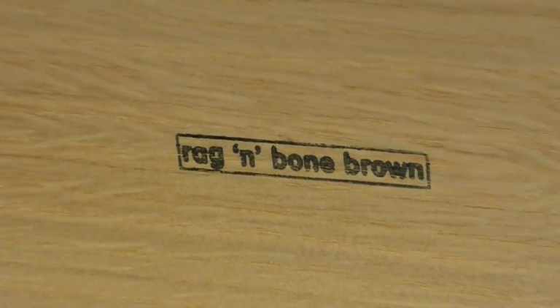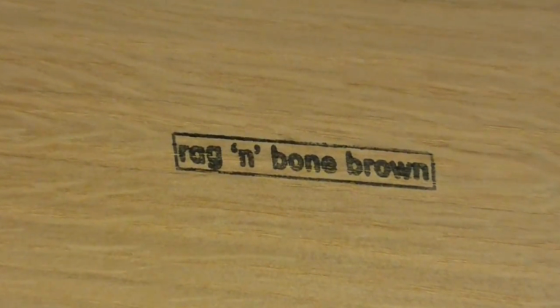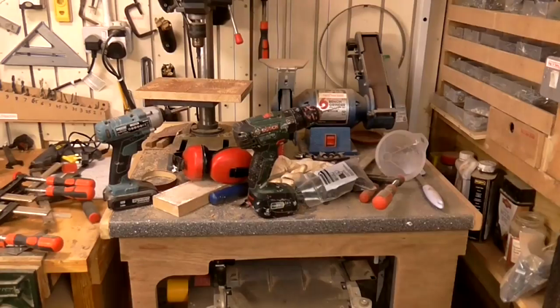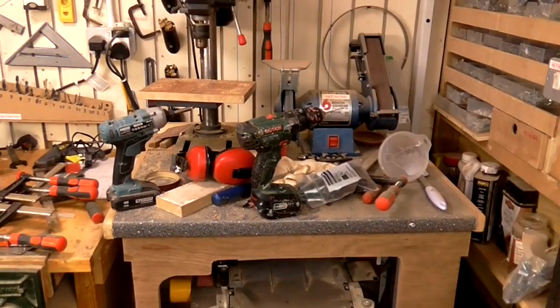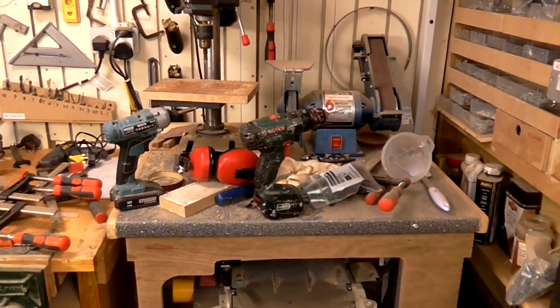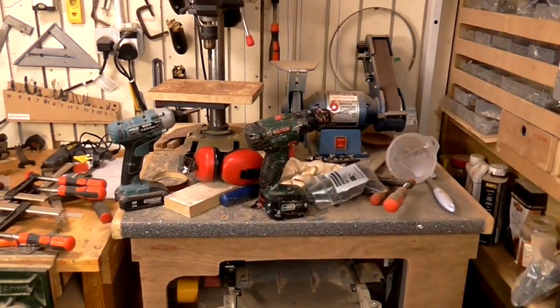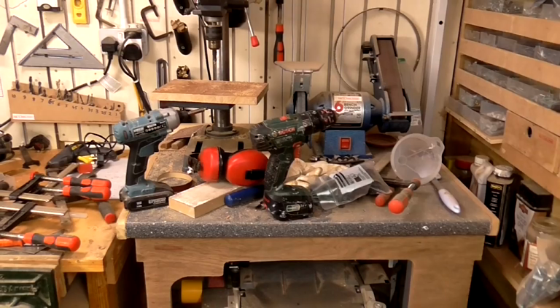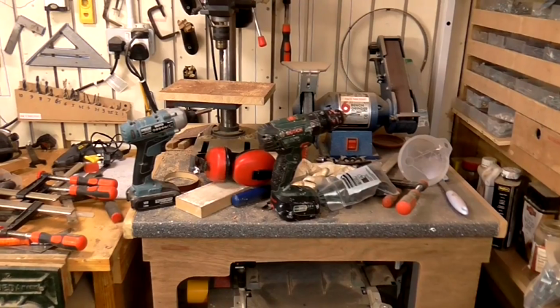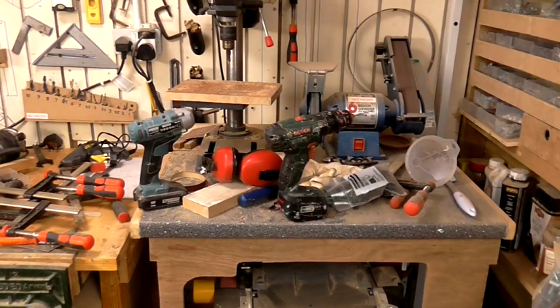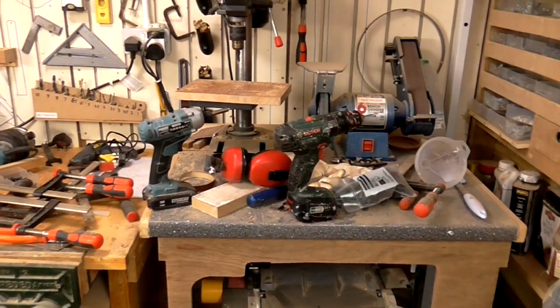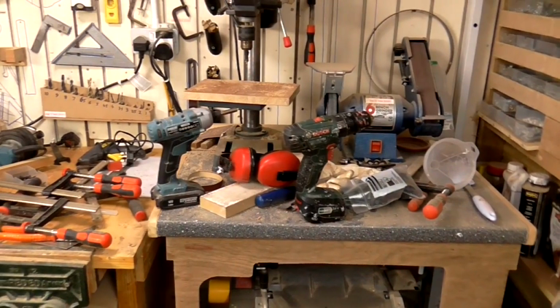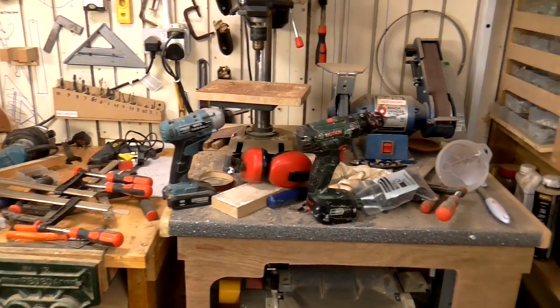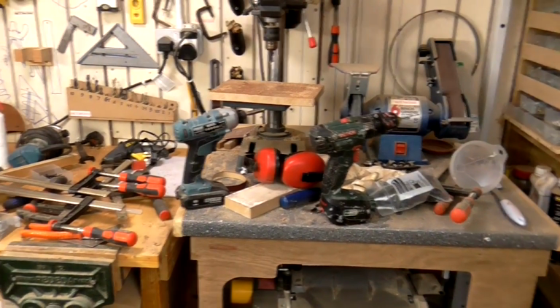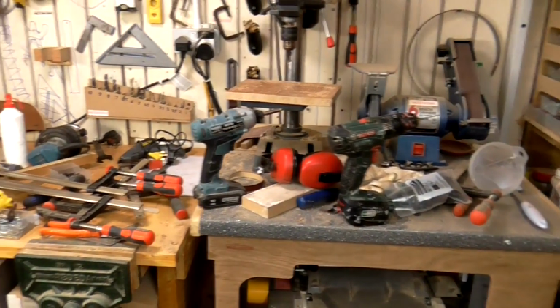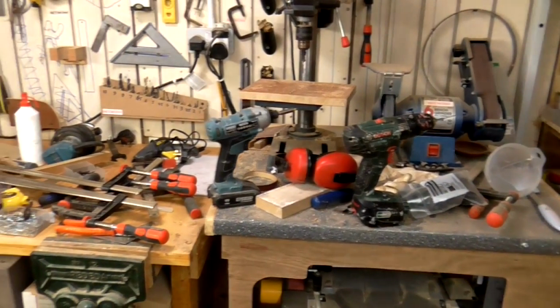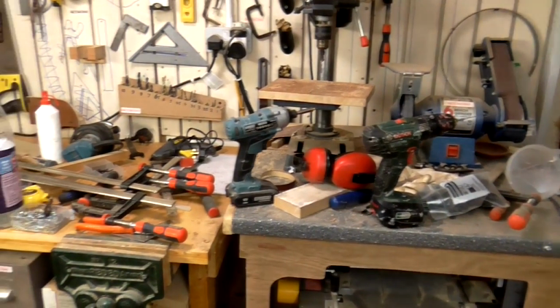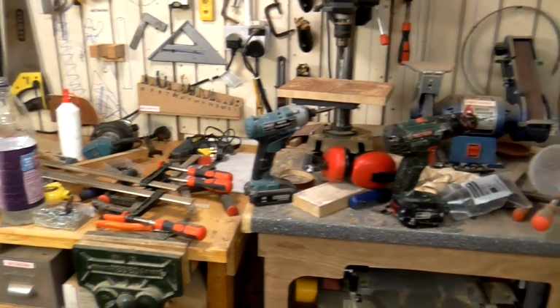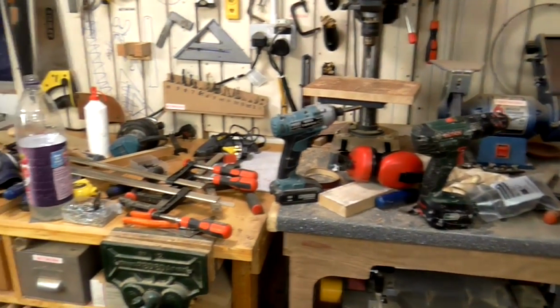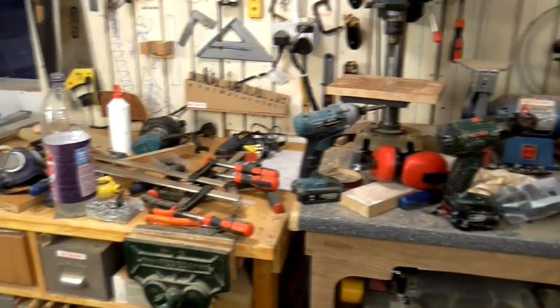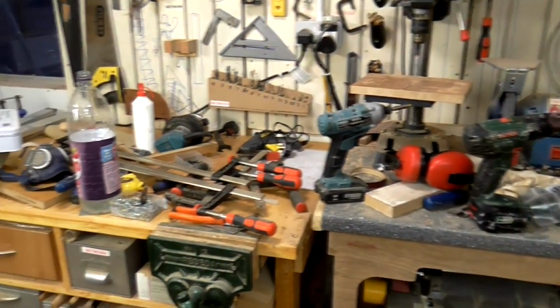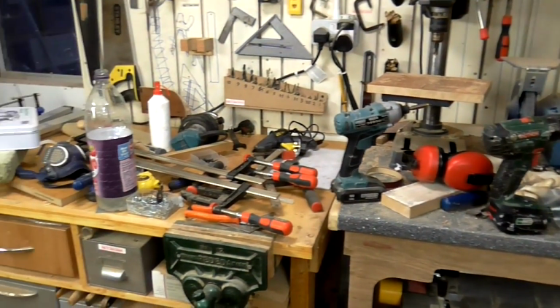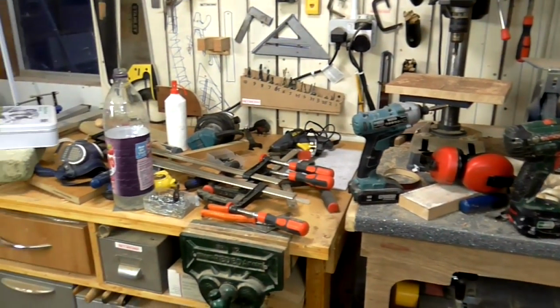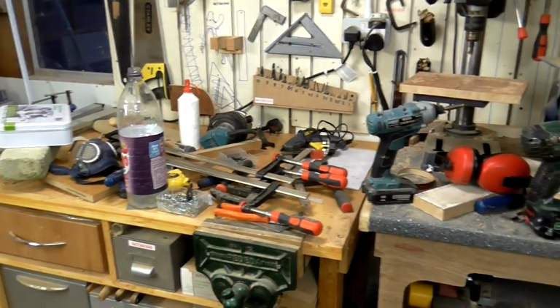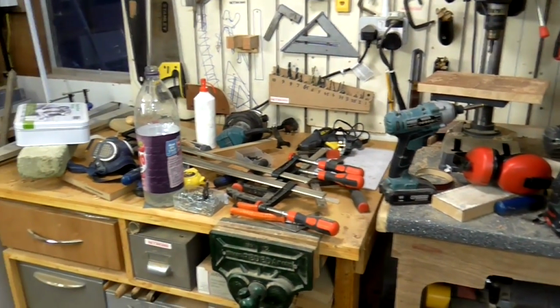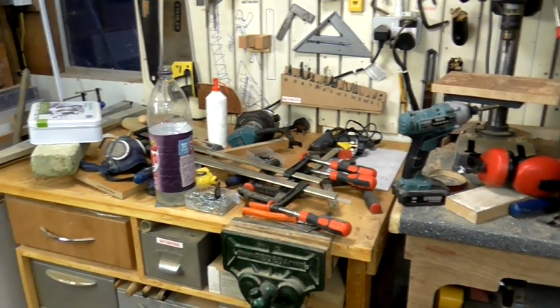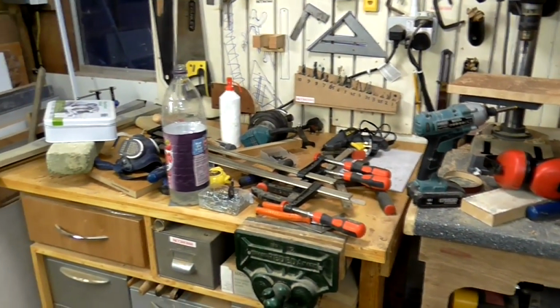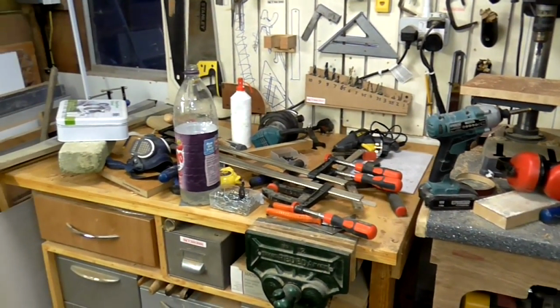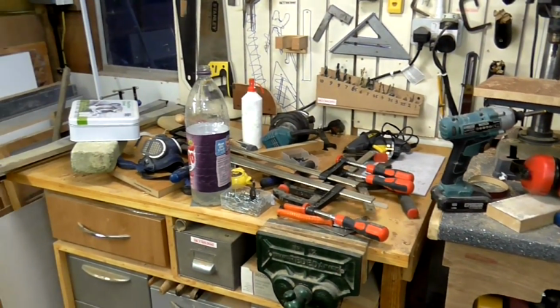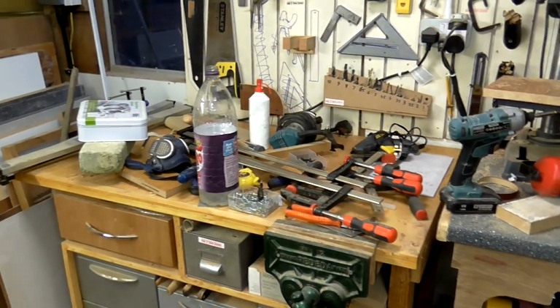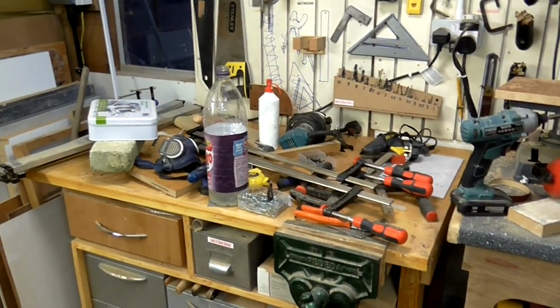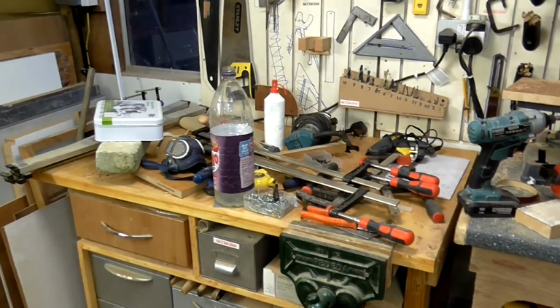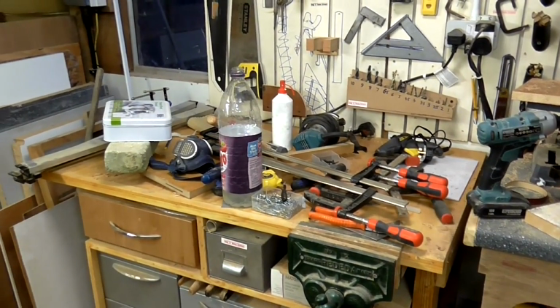If anyone was wondering, this is how my work surfaces look during and after a project.